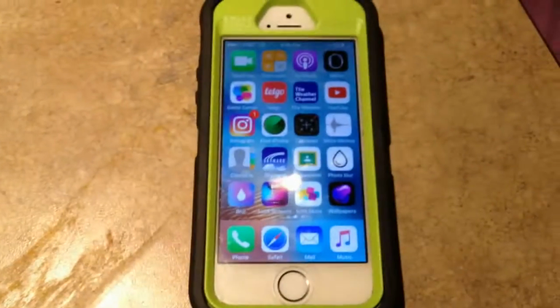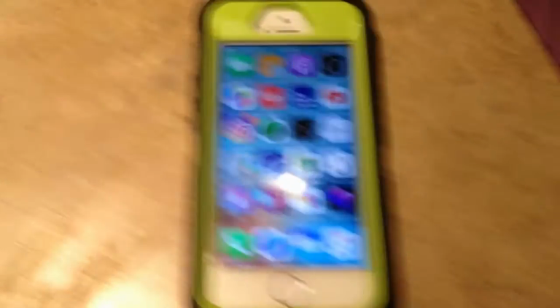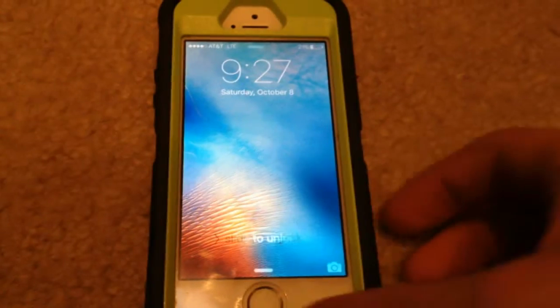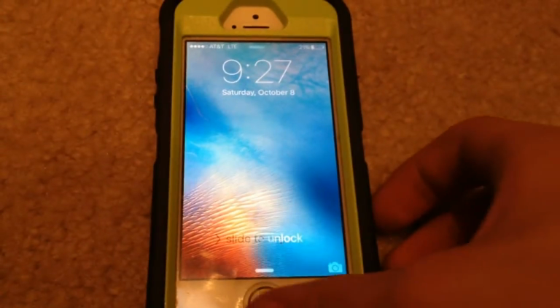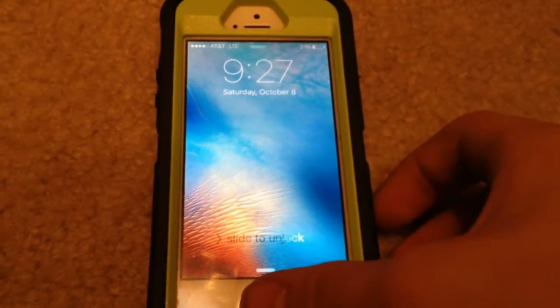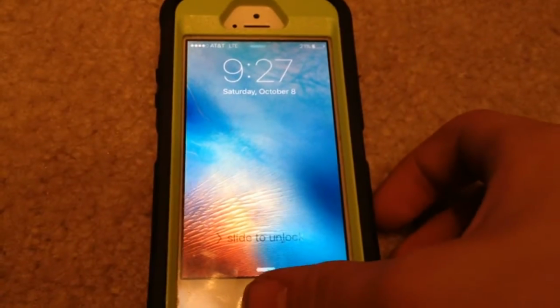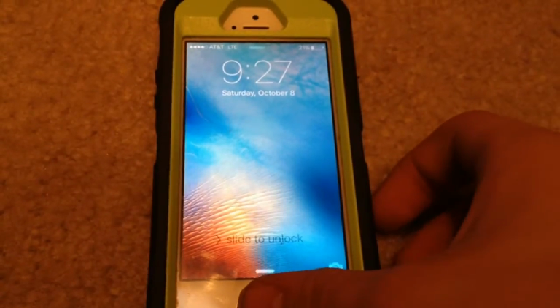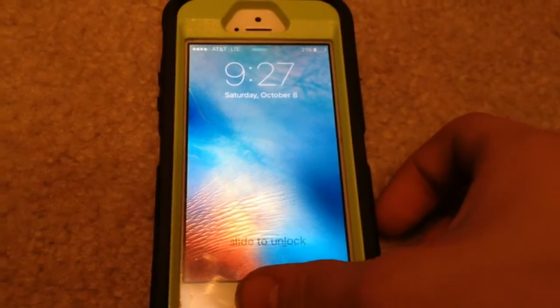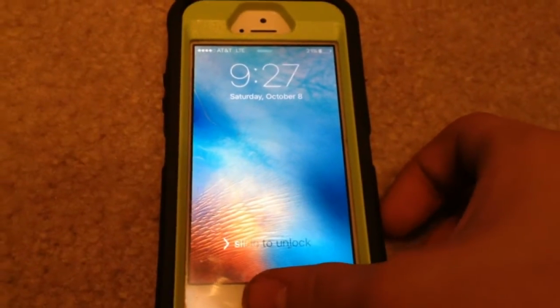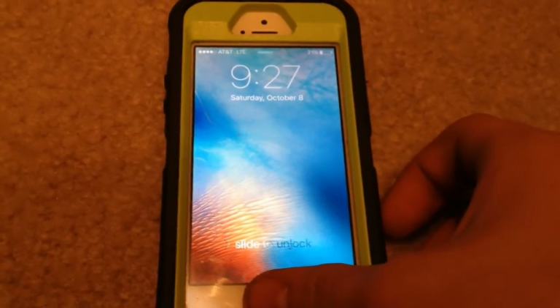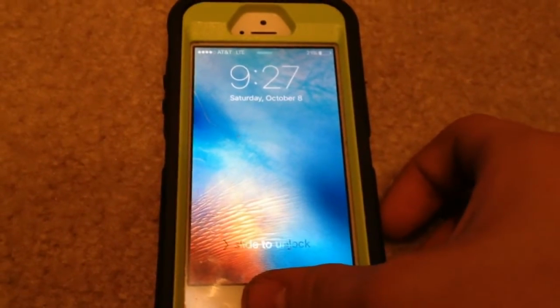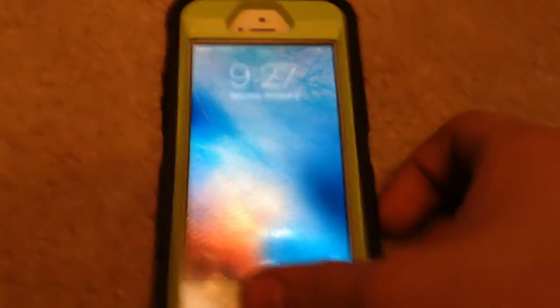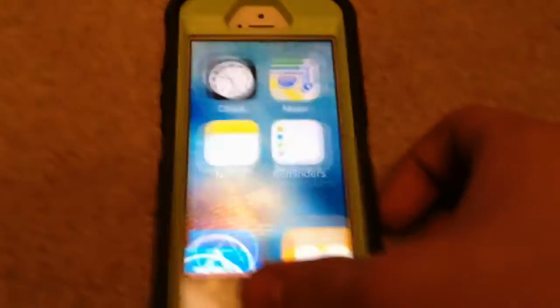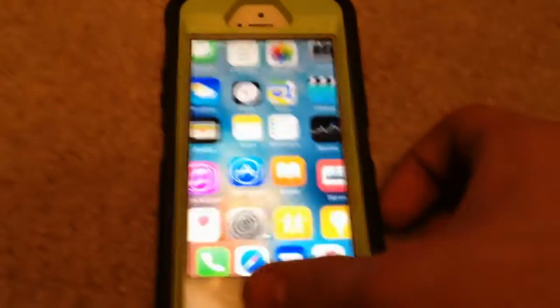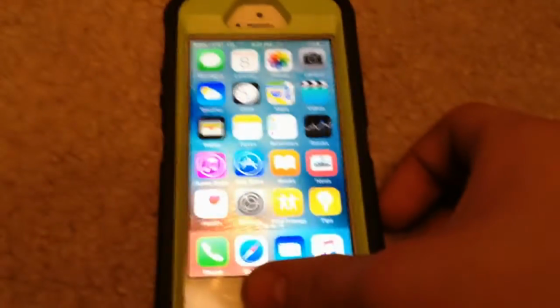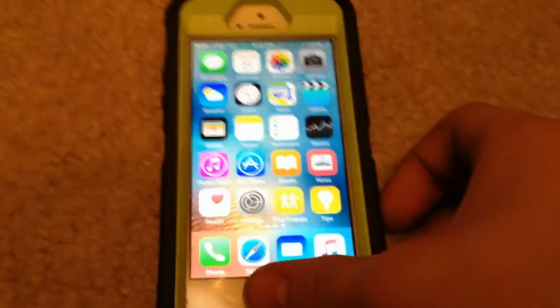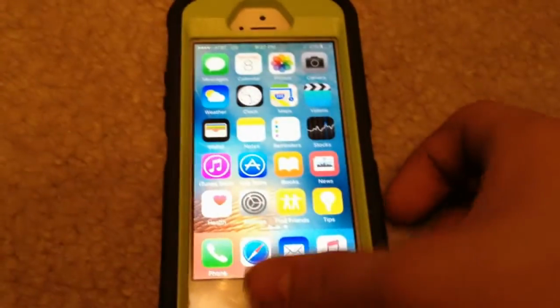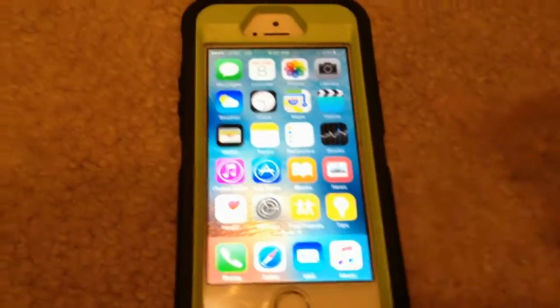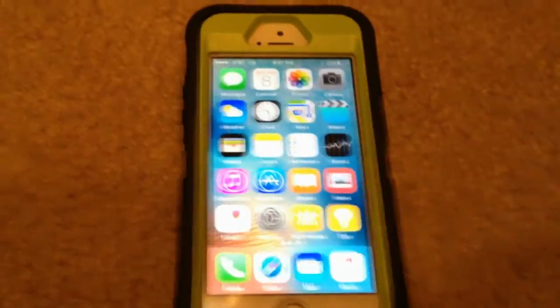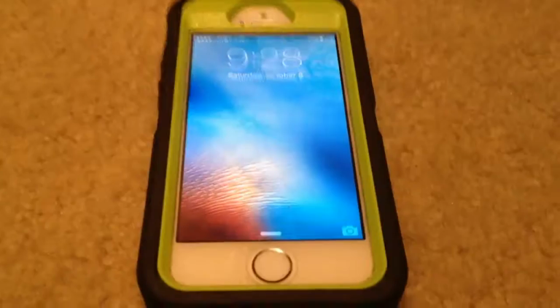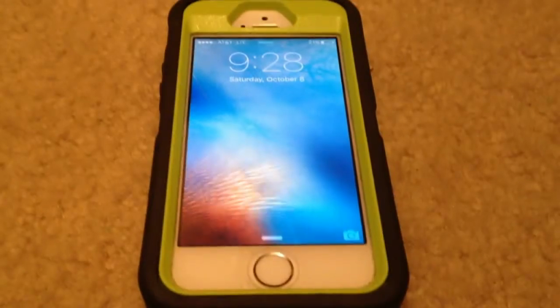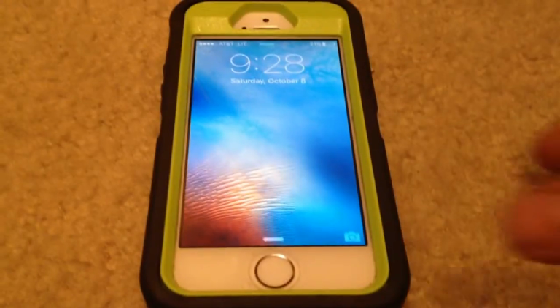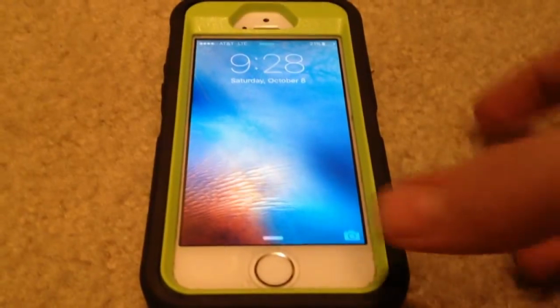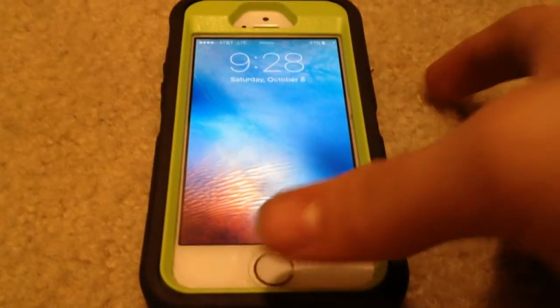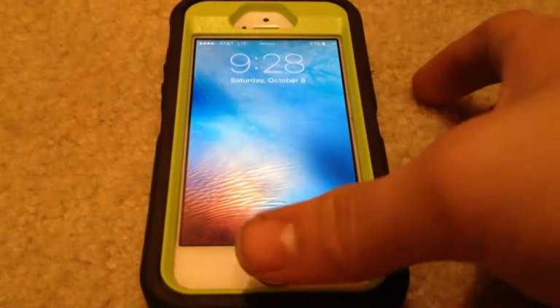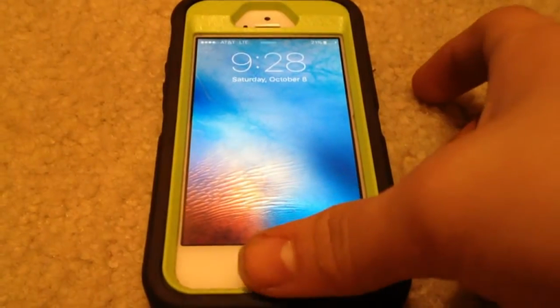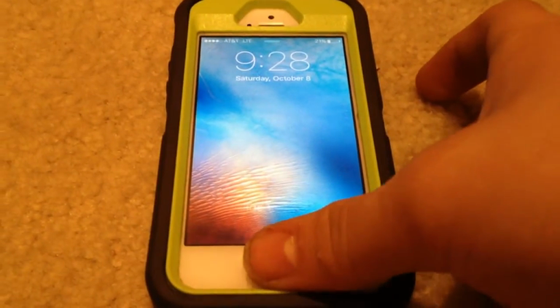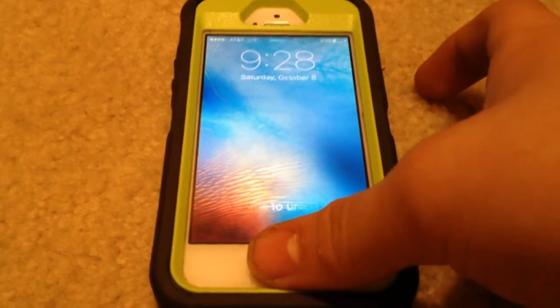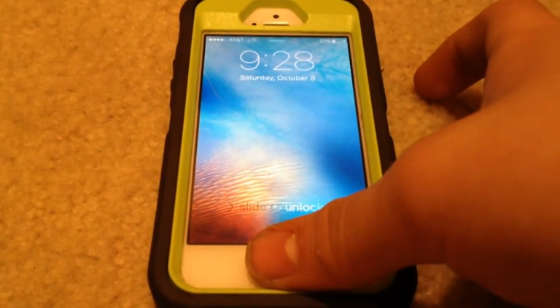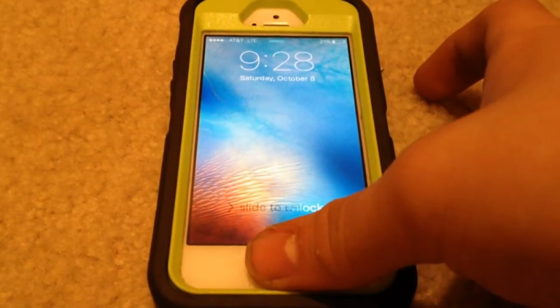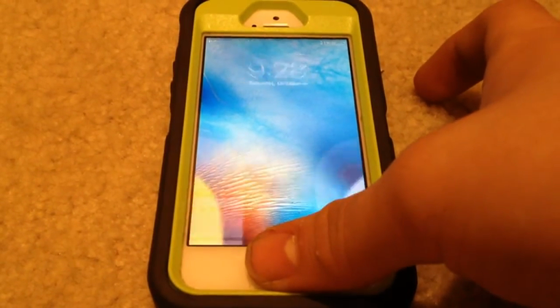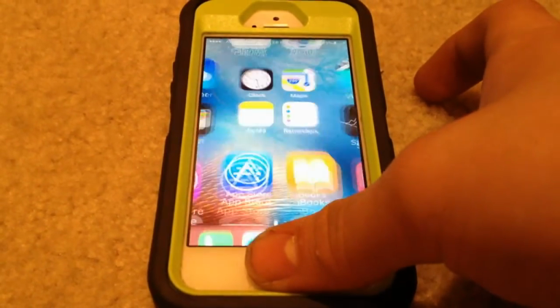The iPhone 5S also has Touch ID, so whenever you do your fingerprint you can use the fingerprint sensor and unlock your phone.